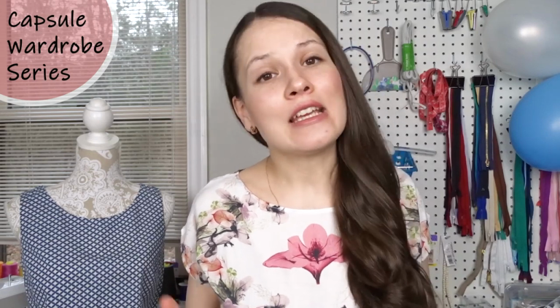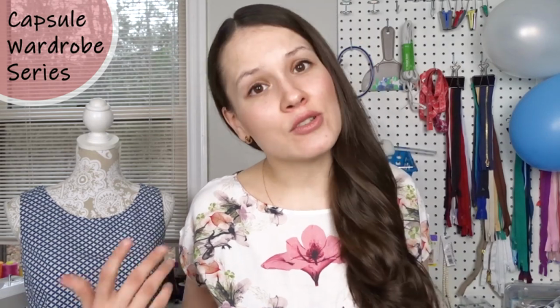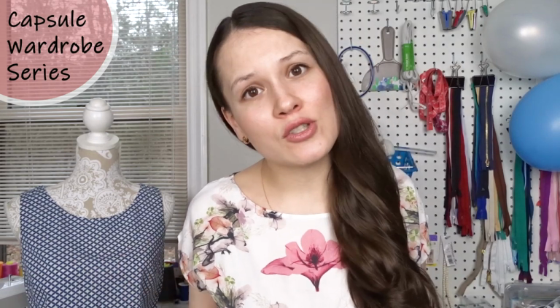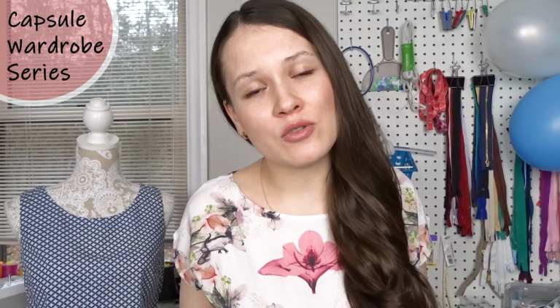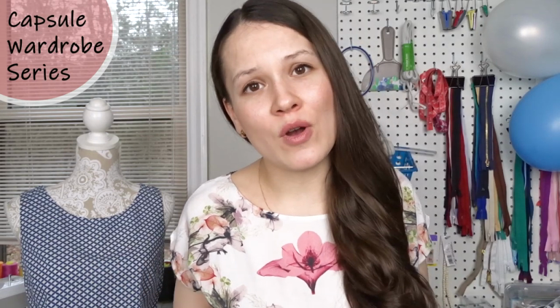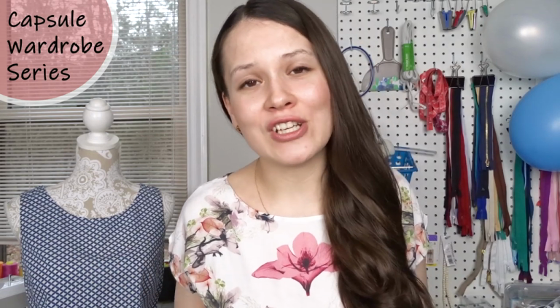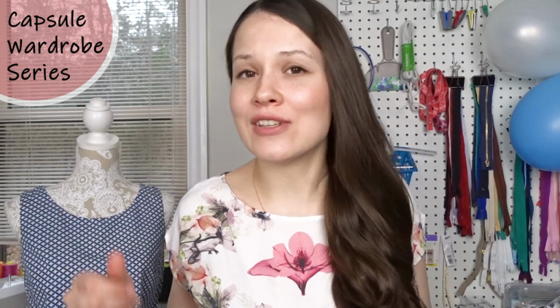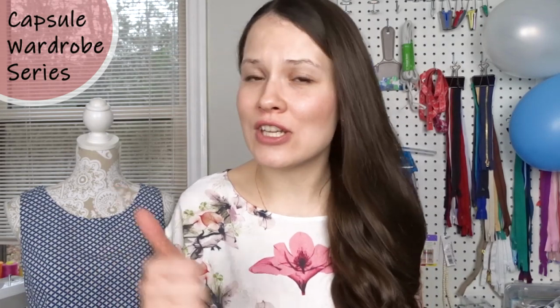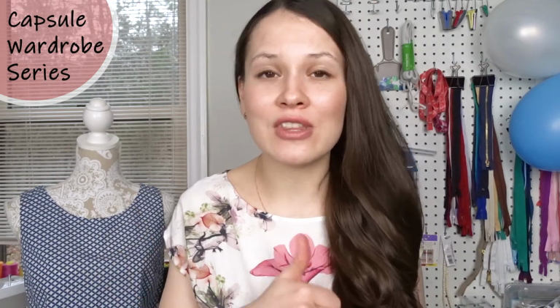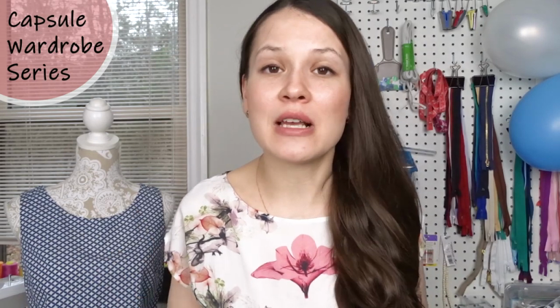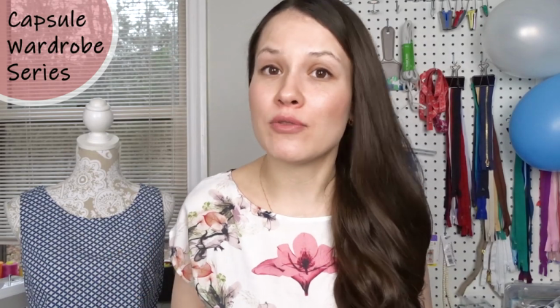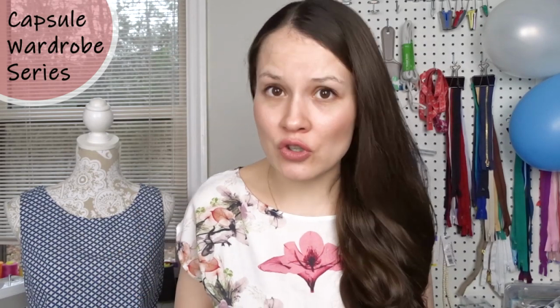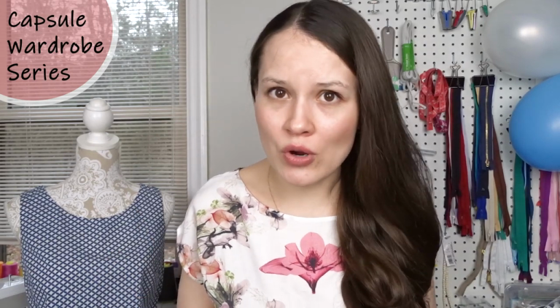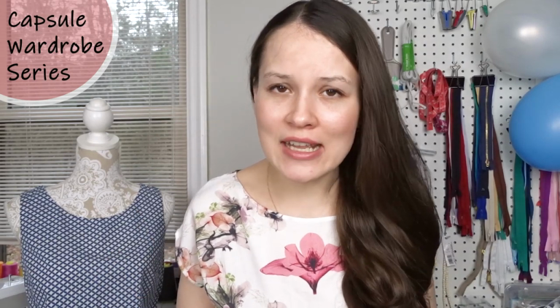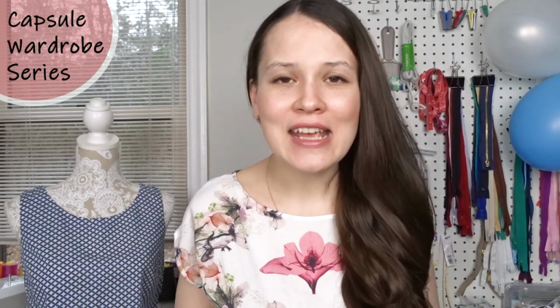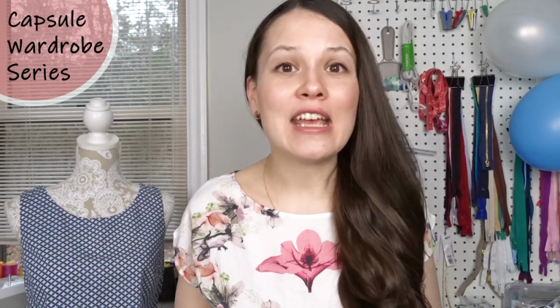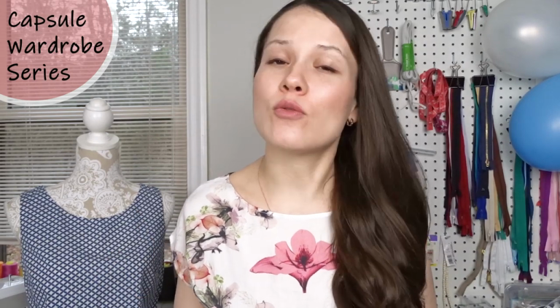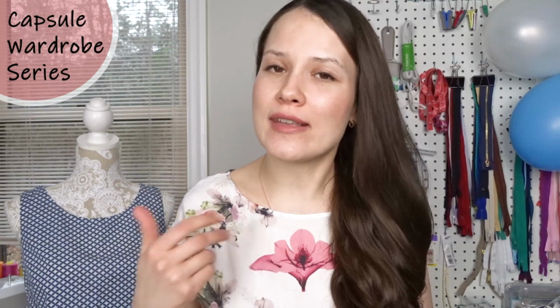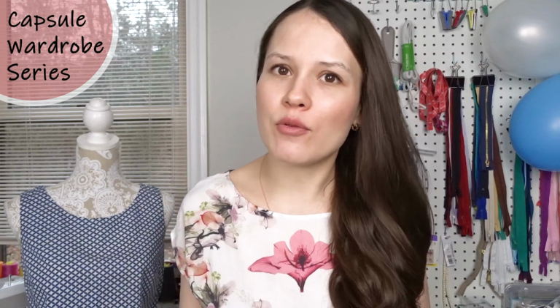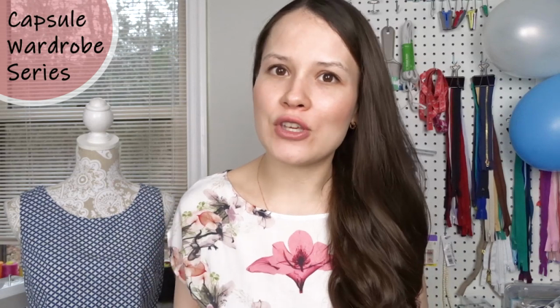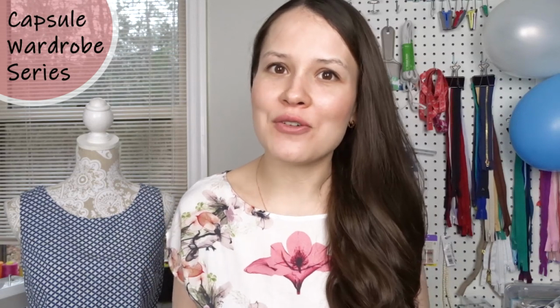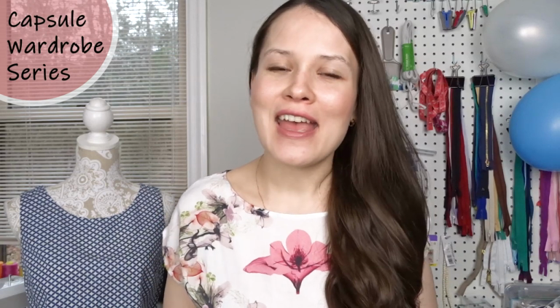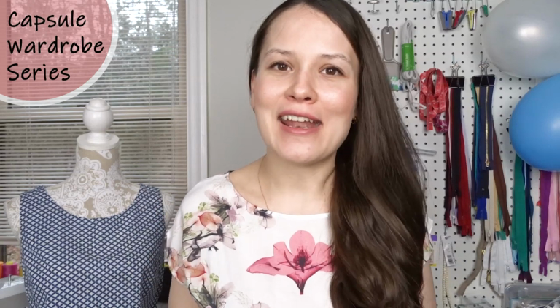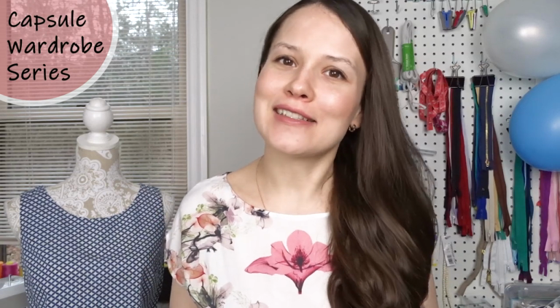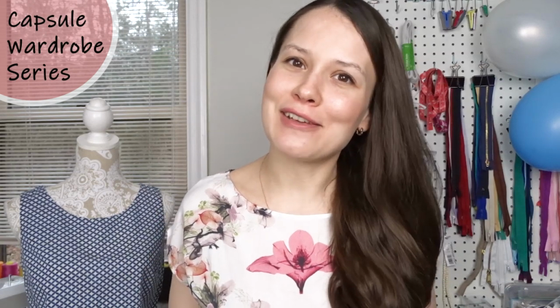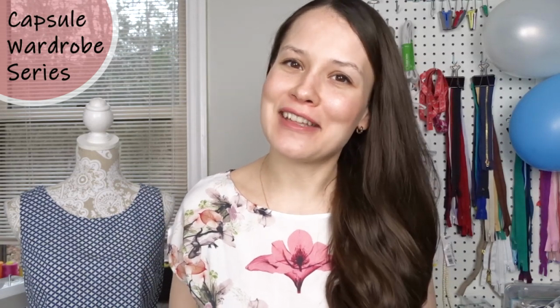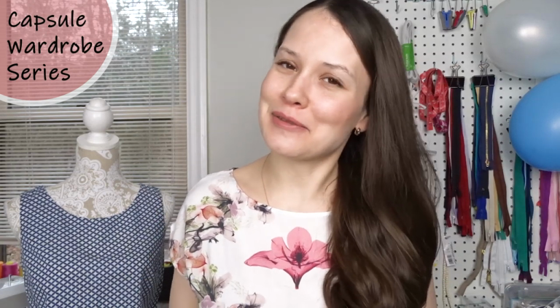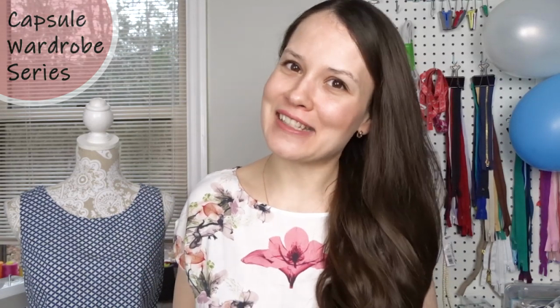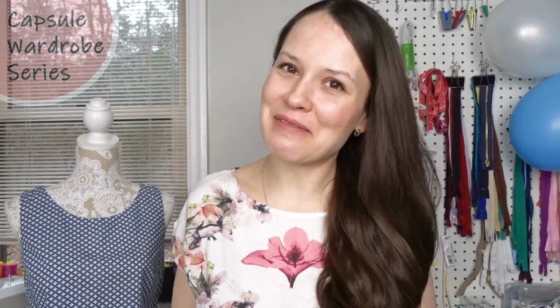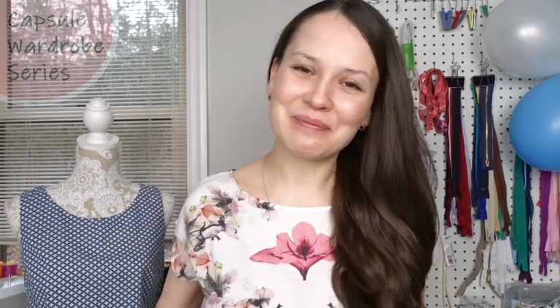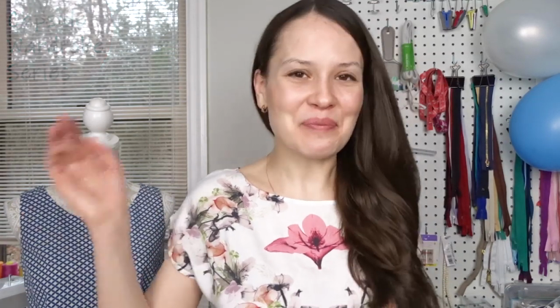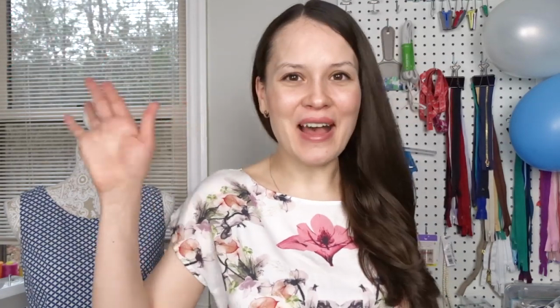Thank you so much for watching. Give this video a thumbs up if you enjoyed it and if it was helpful for you, and I'll see you next Wednesday. Bye!